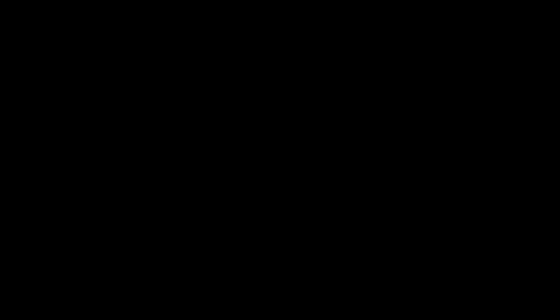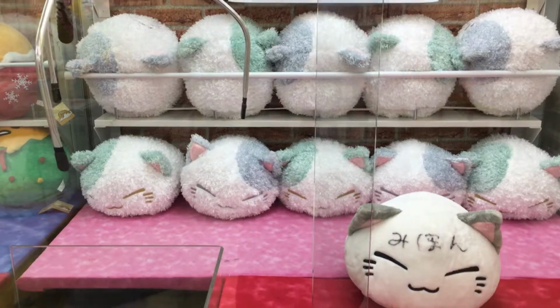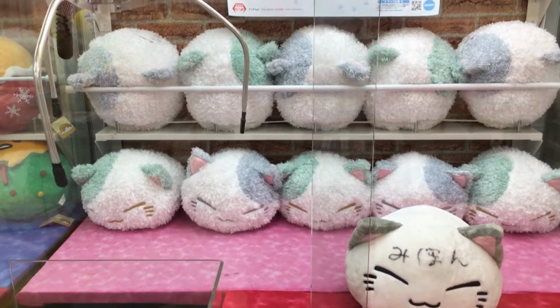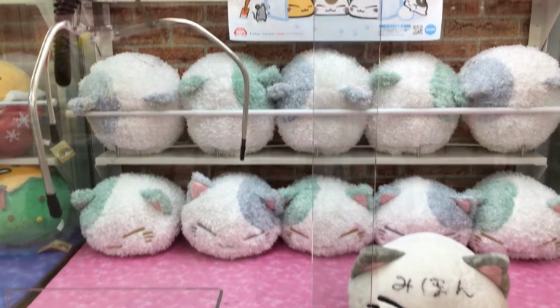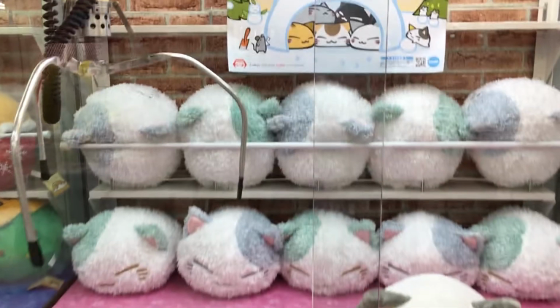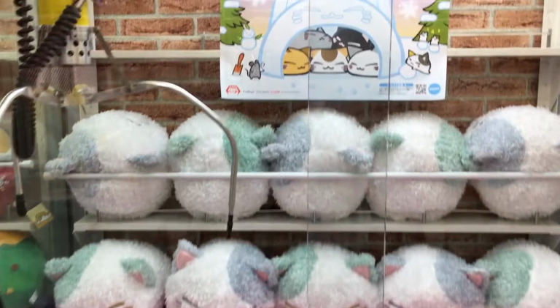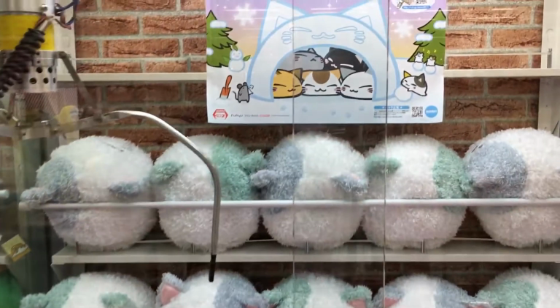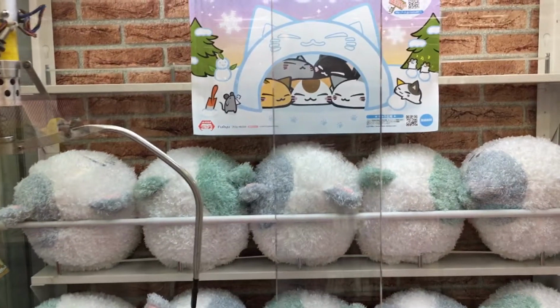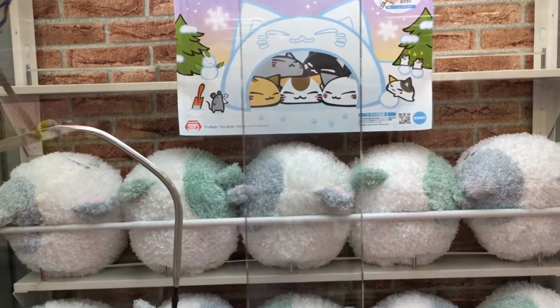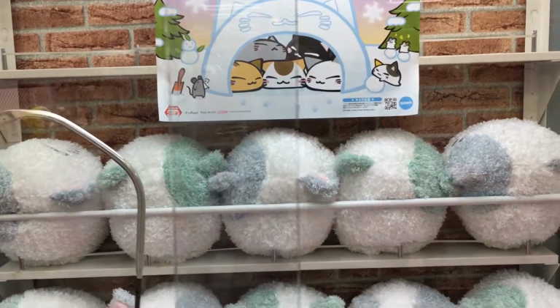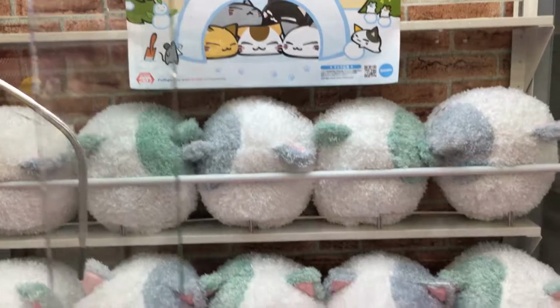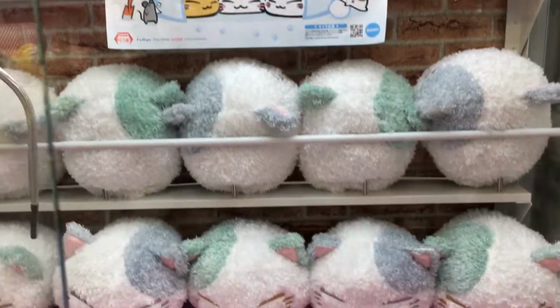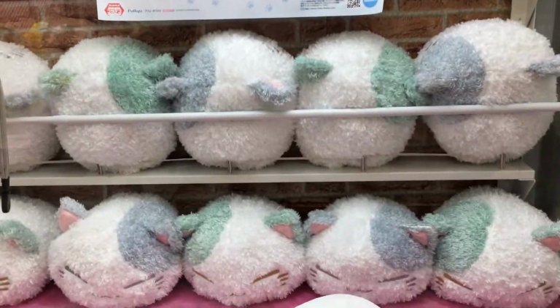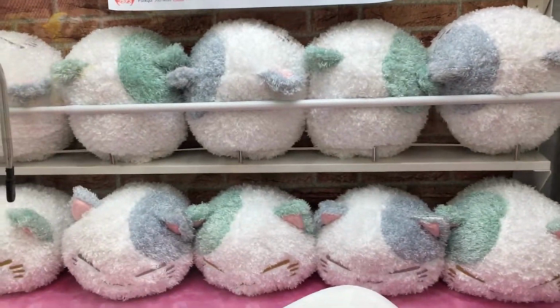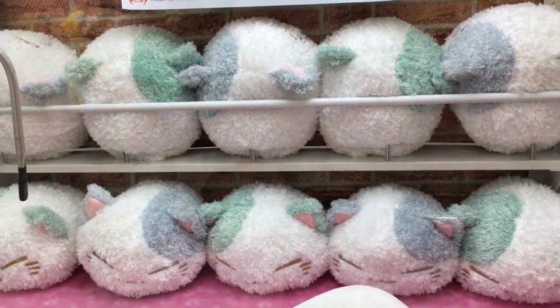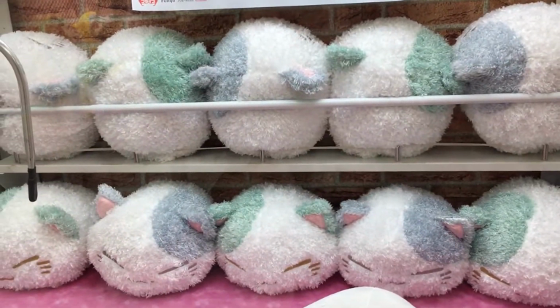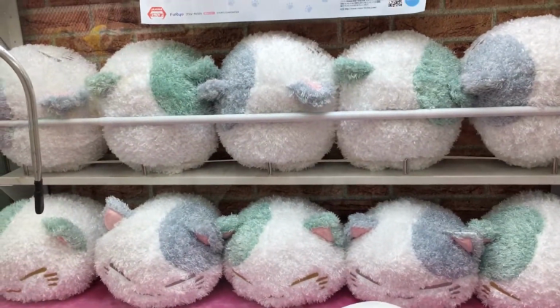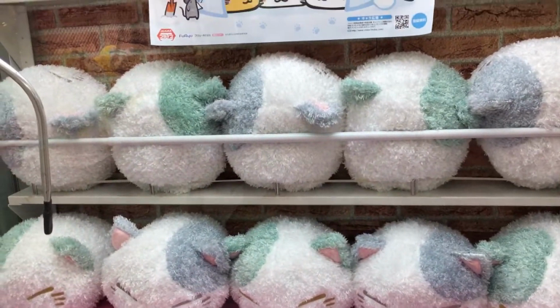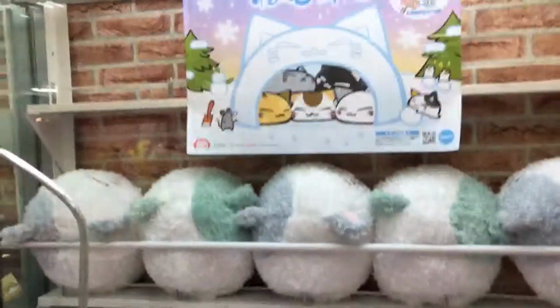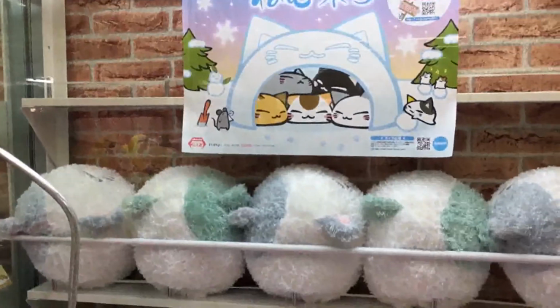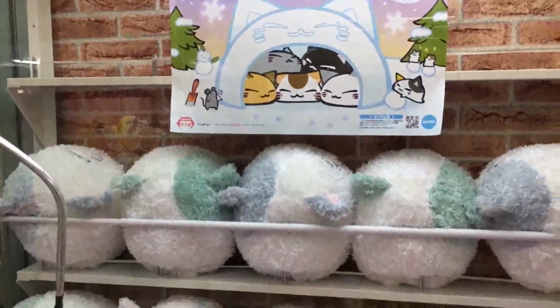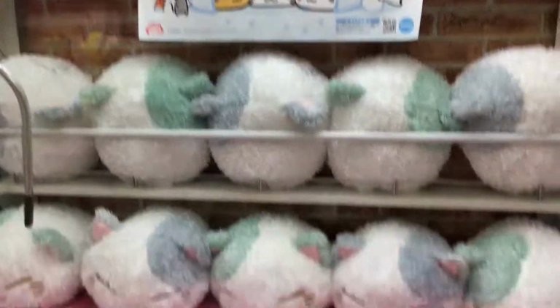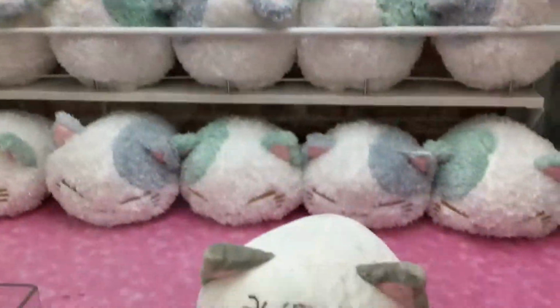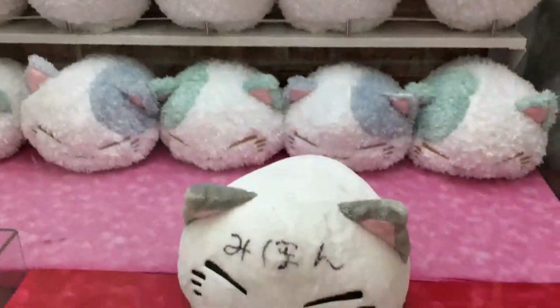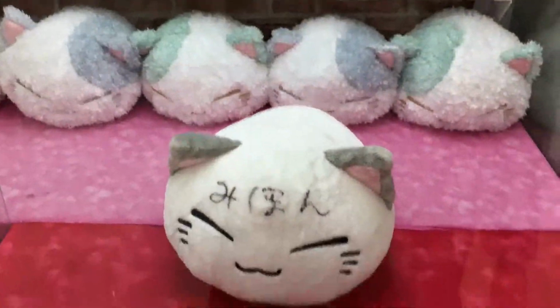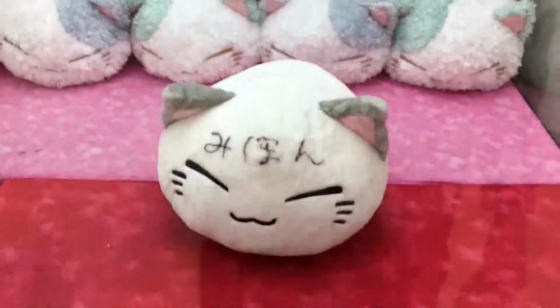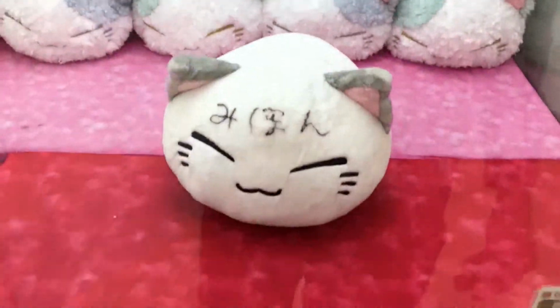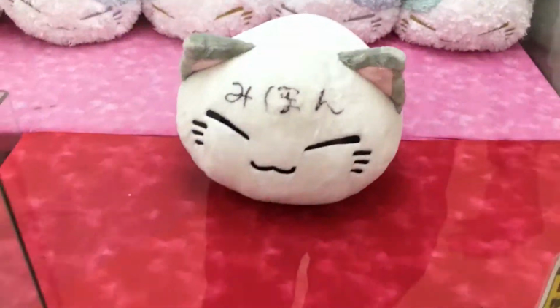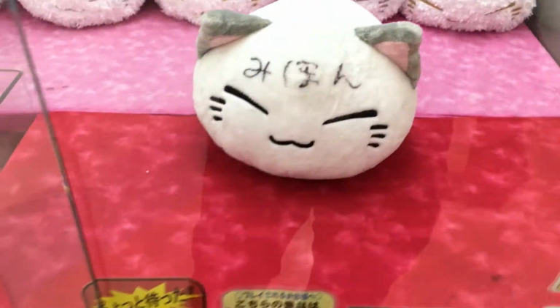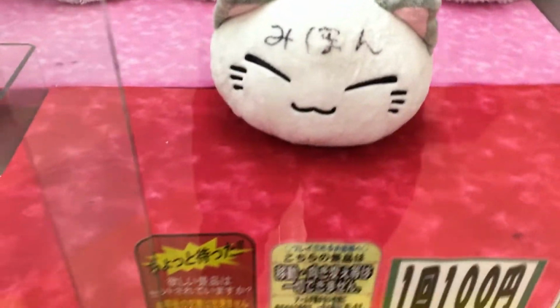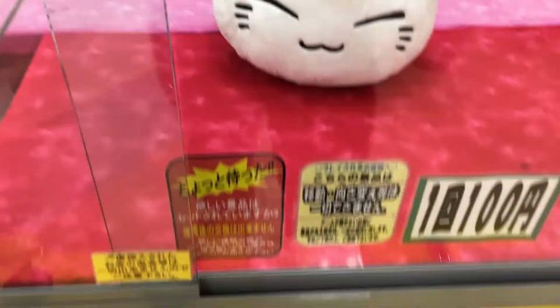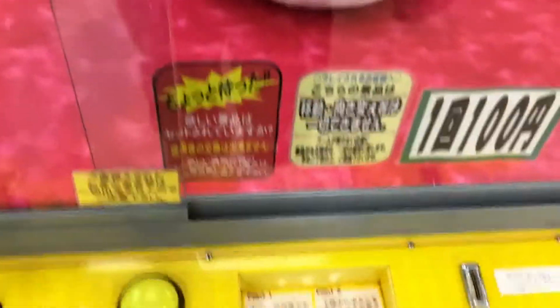Hi guys, we're back at it. We're going to try and get this sleeping cat looking like thing, so let's go for it.